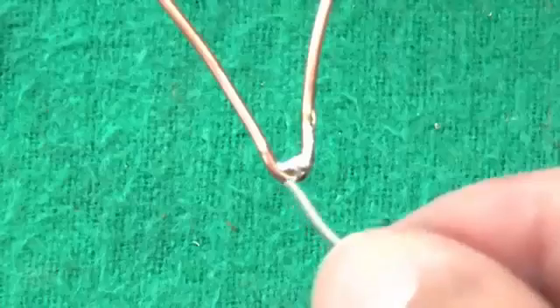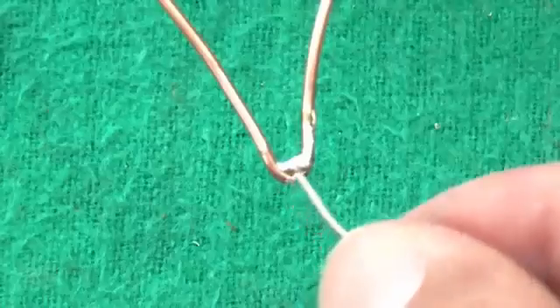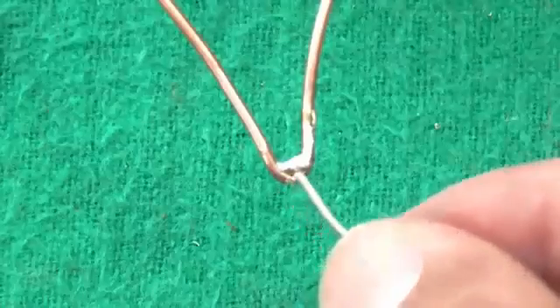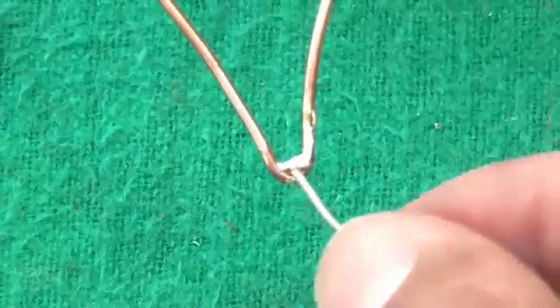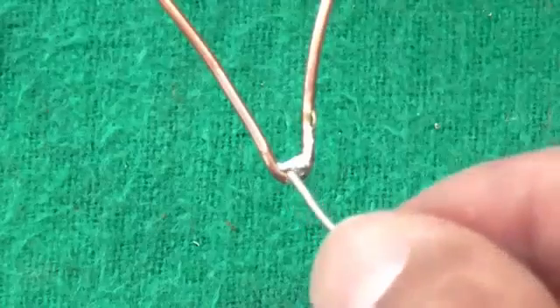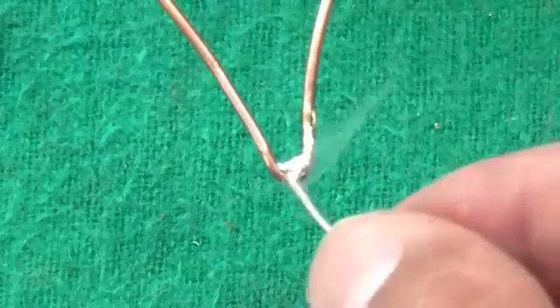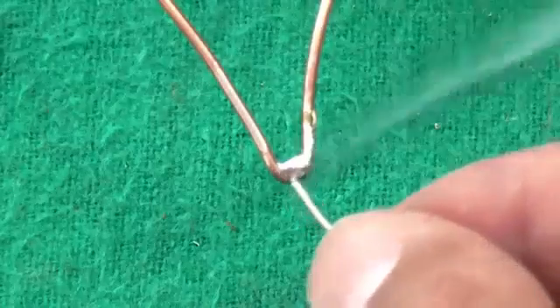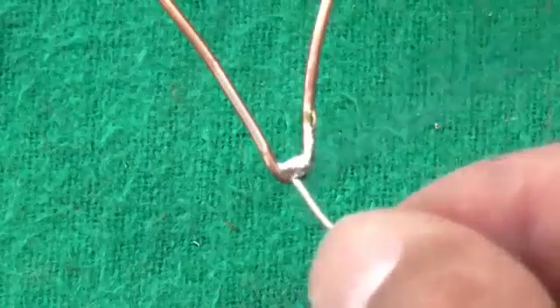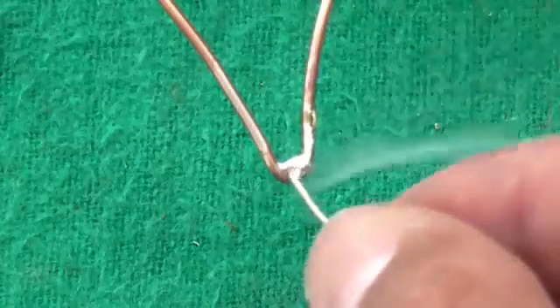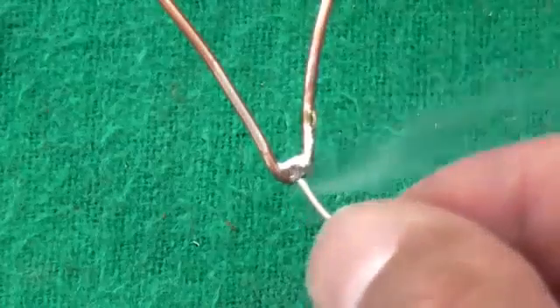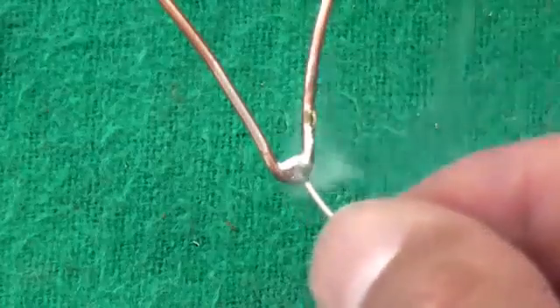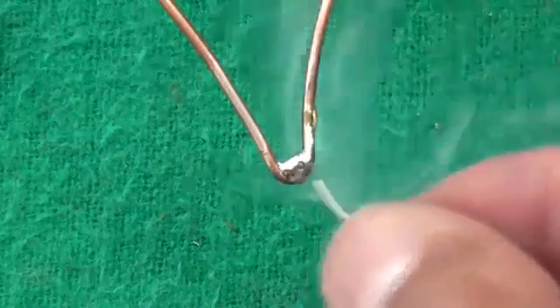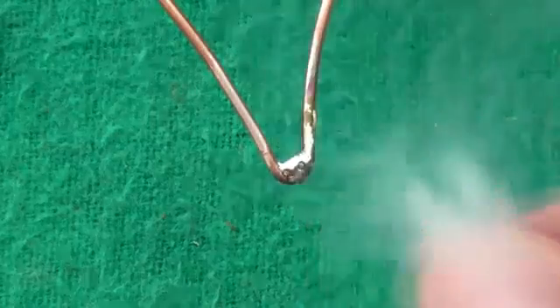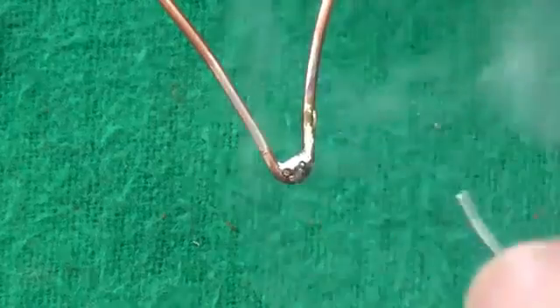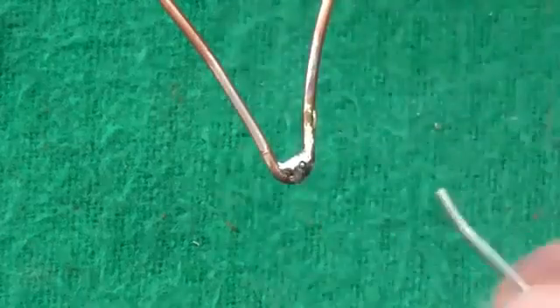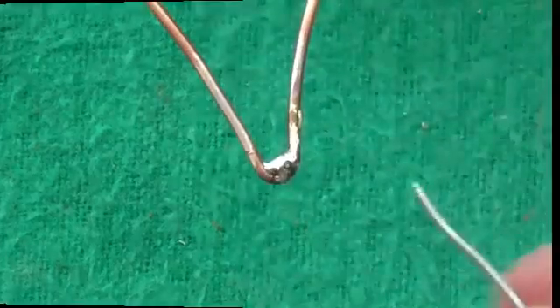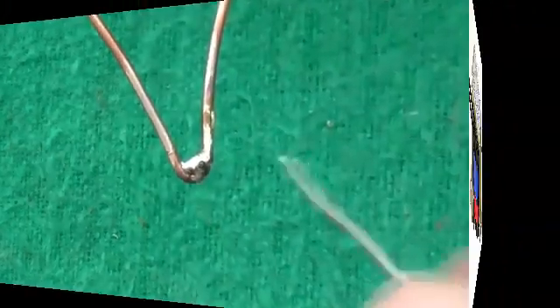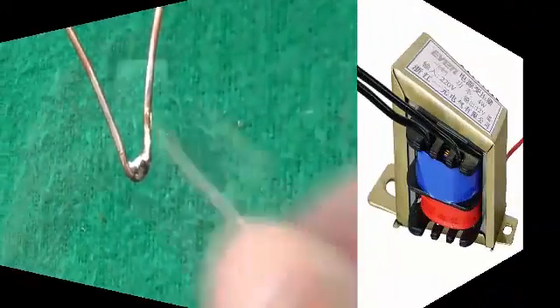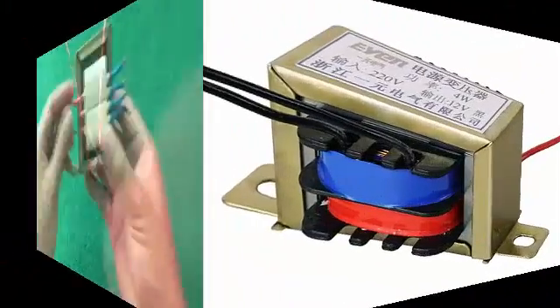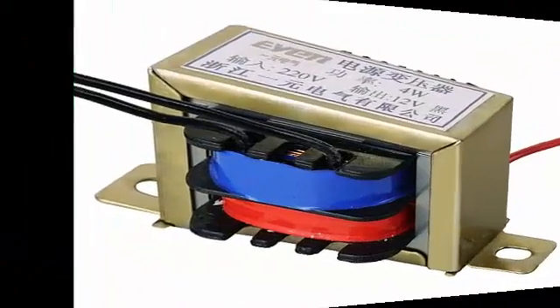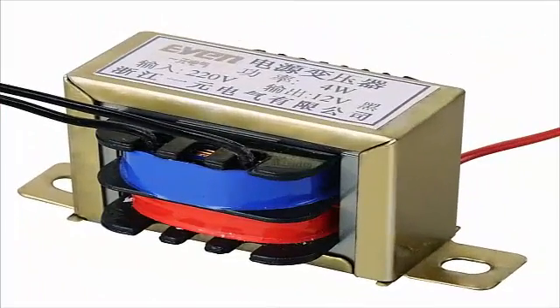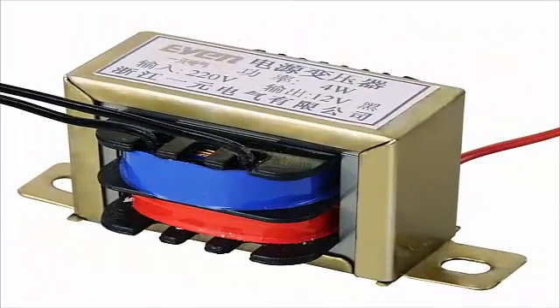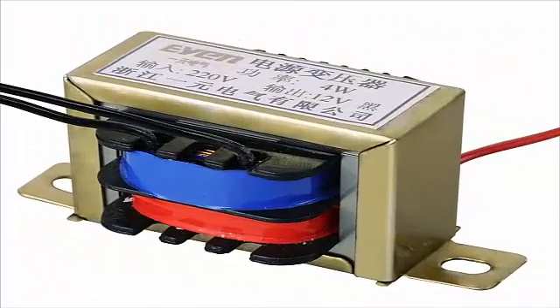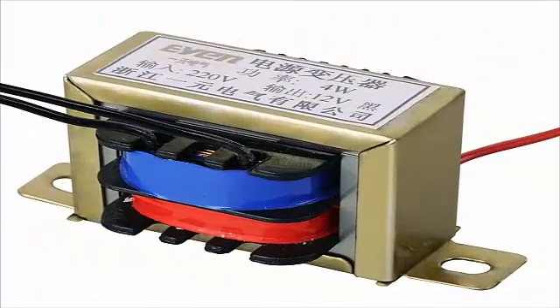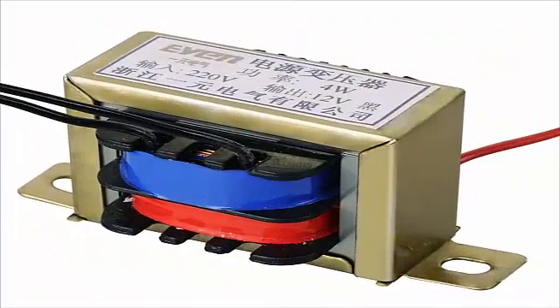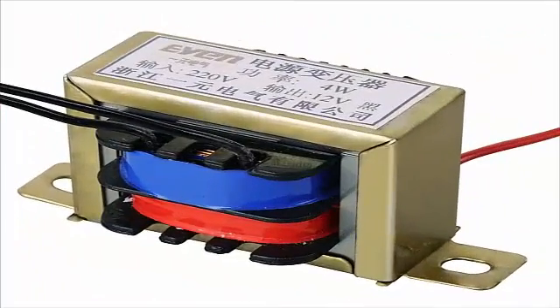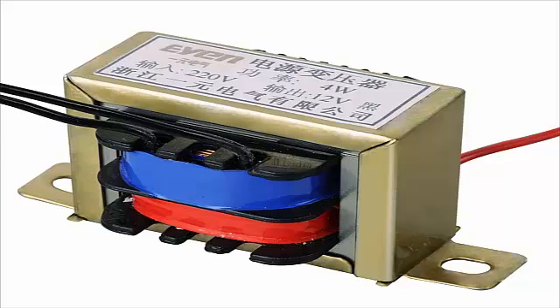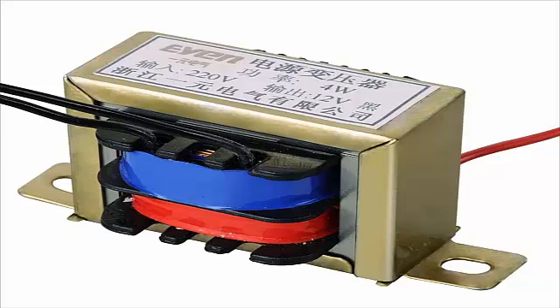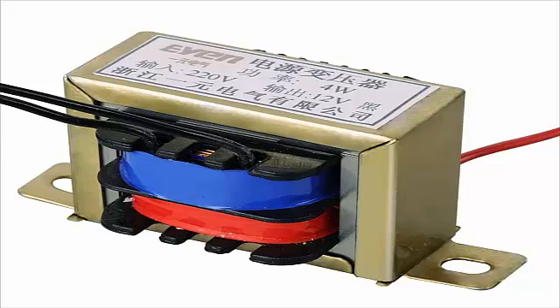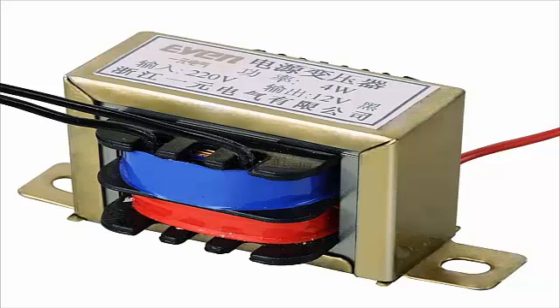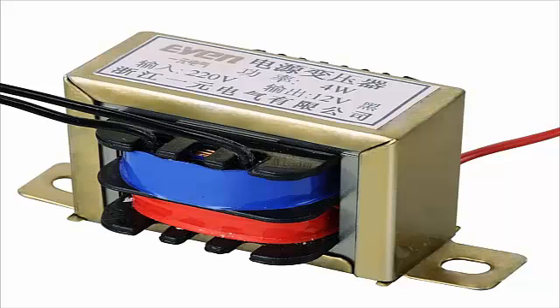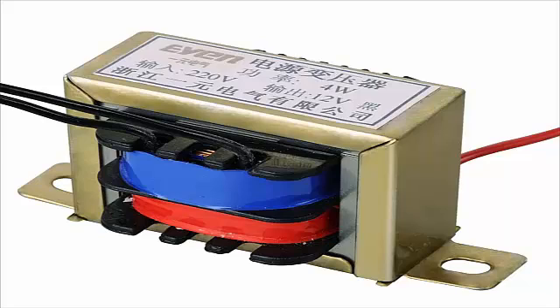Hi friend, today I will show you how to make a soldering iron out of a transformer. So let's get started.